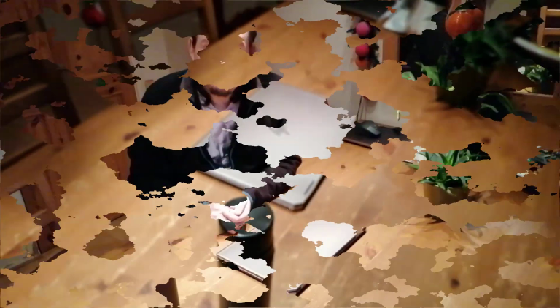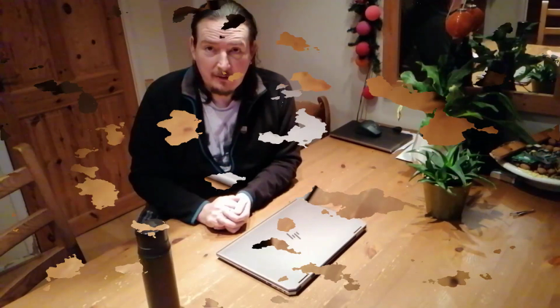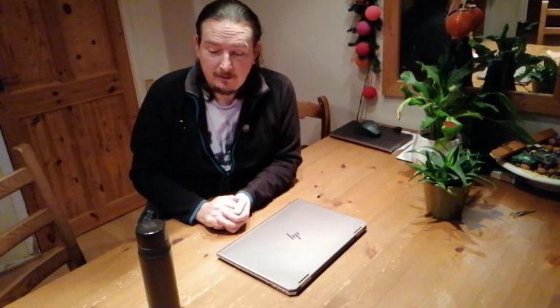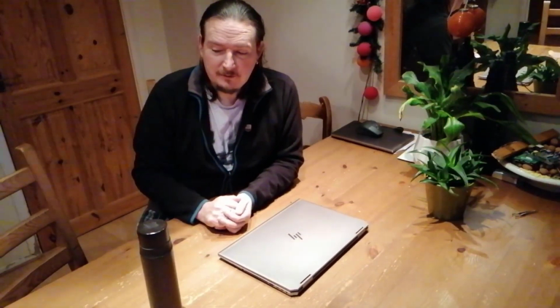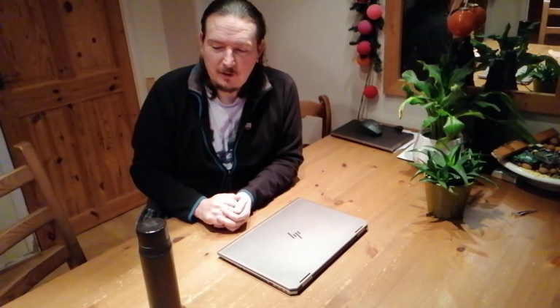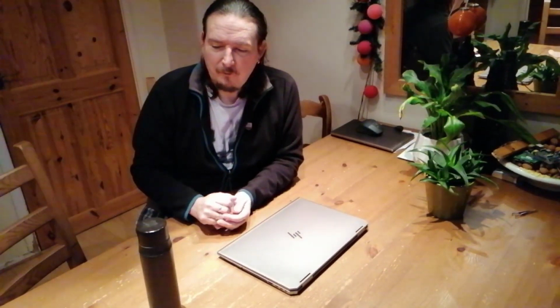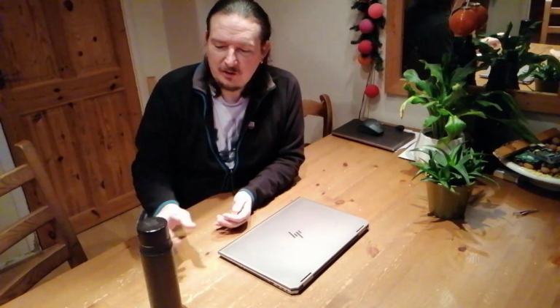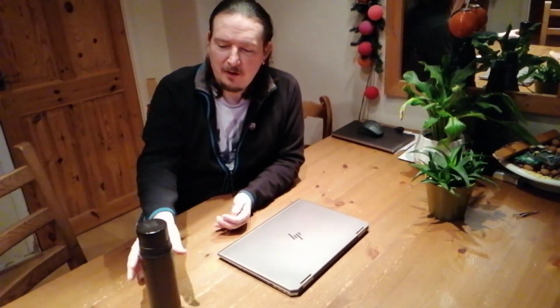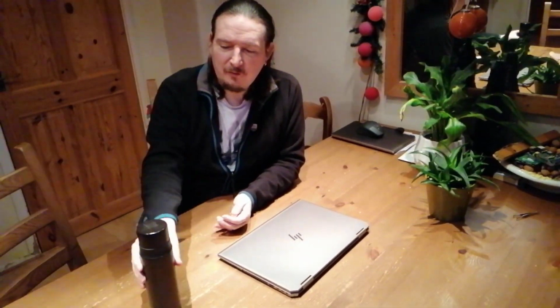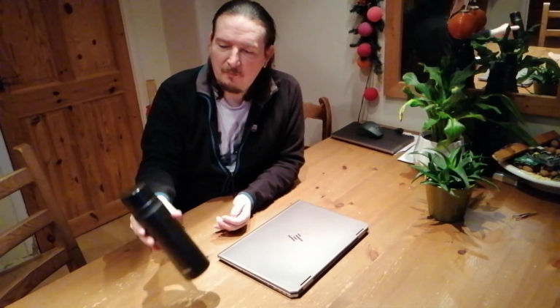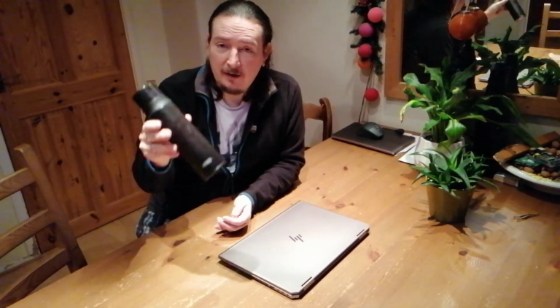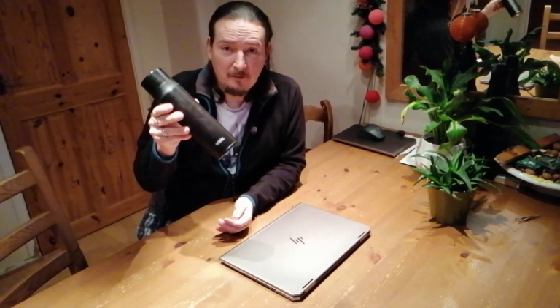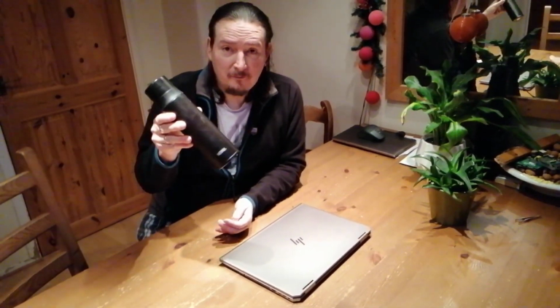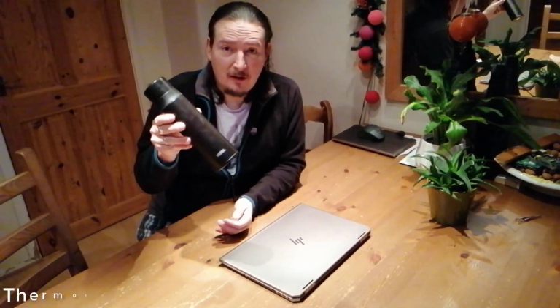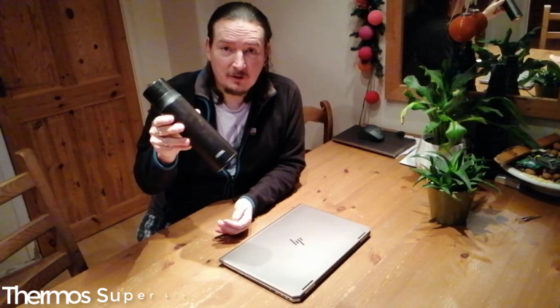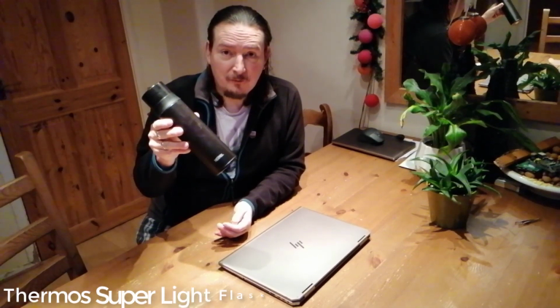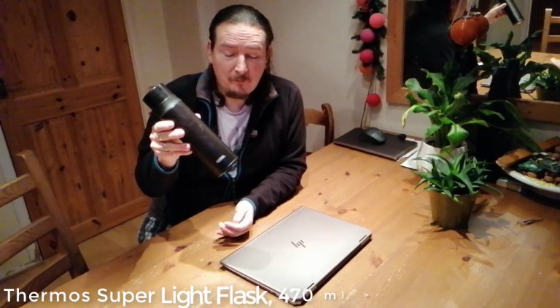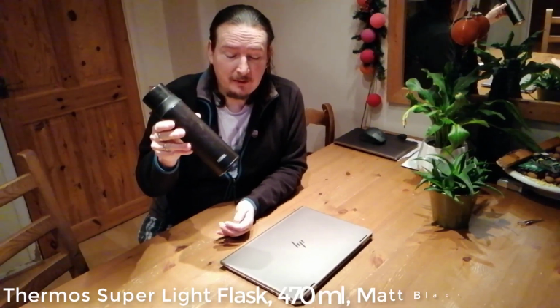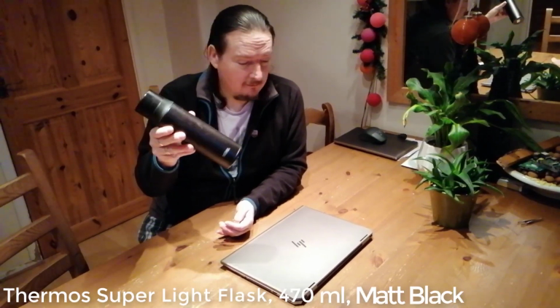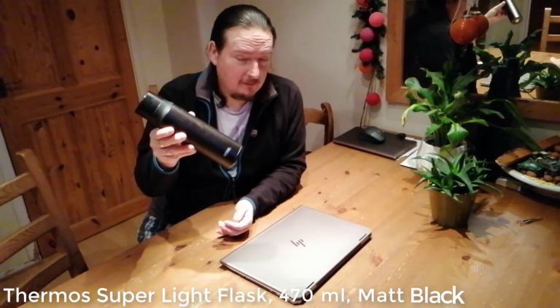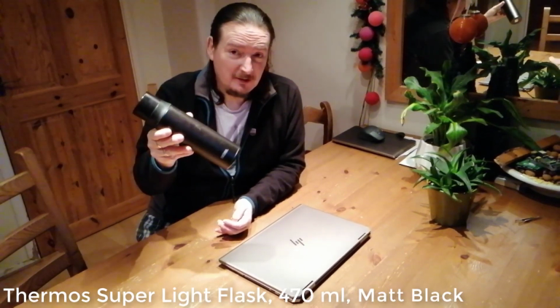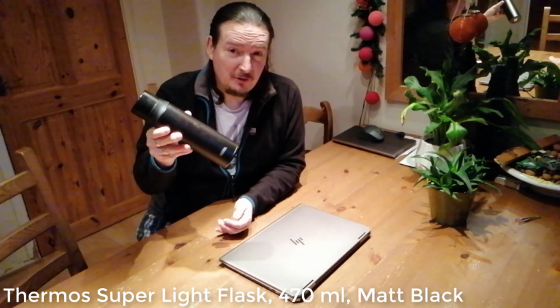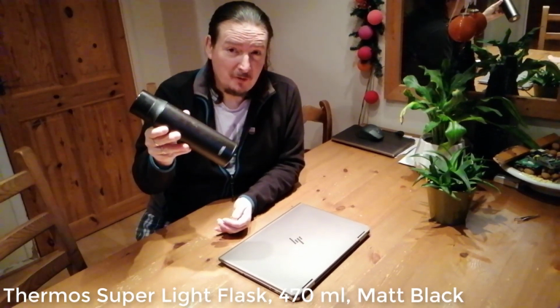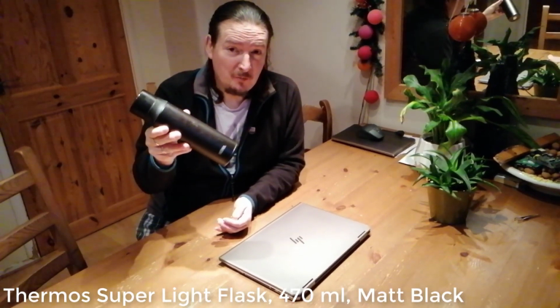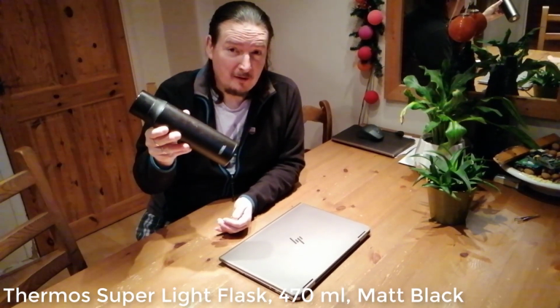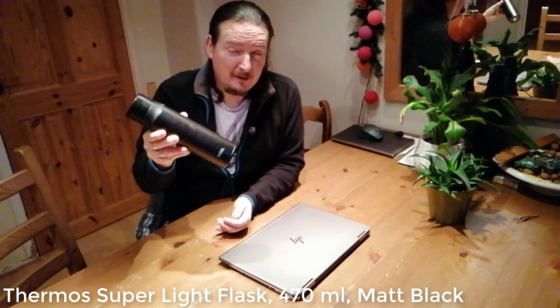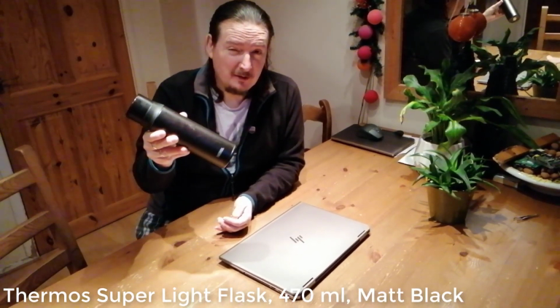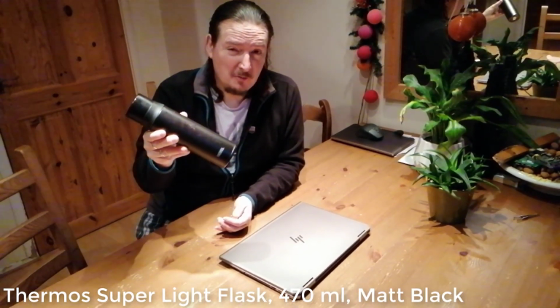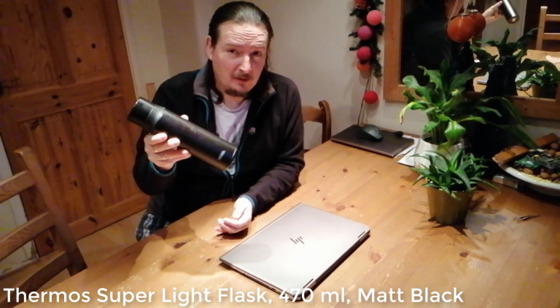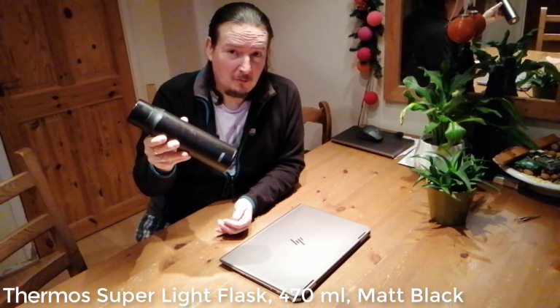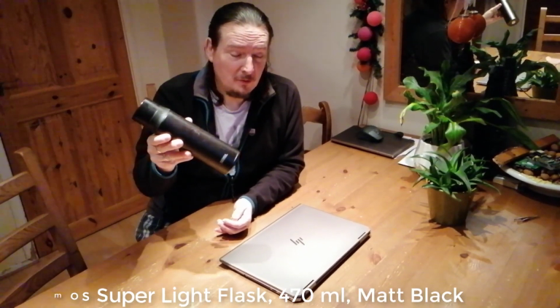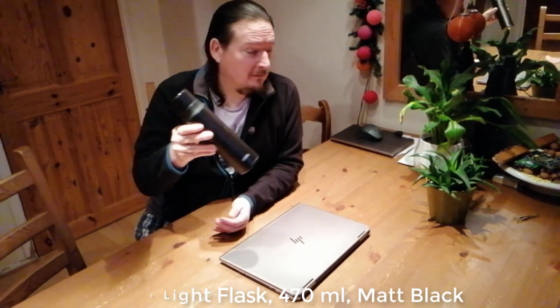So first up I've got my flask of coffee — essential number one. I think it's going to be a long morning.